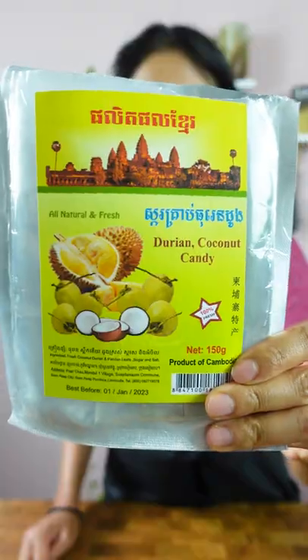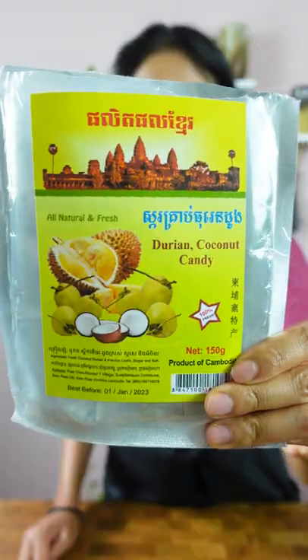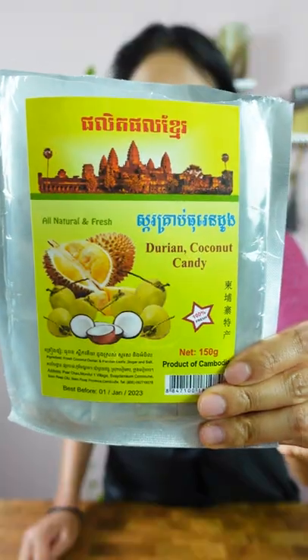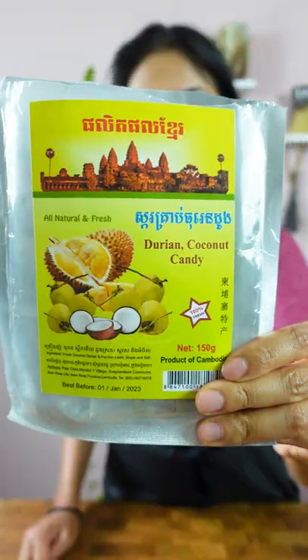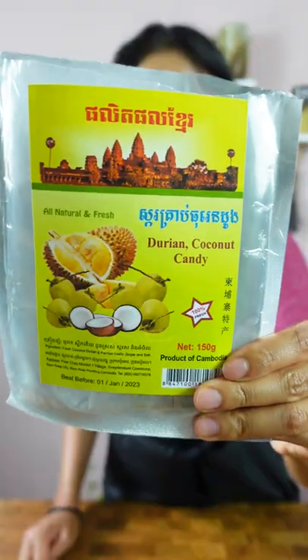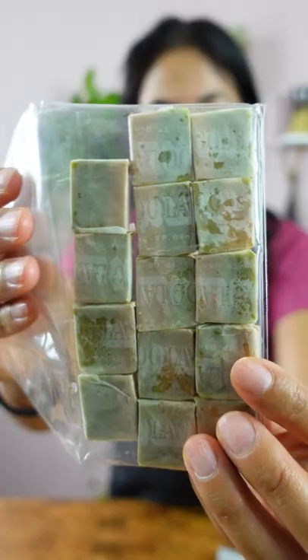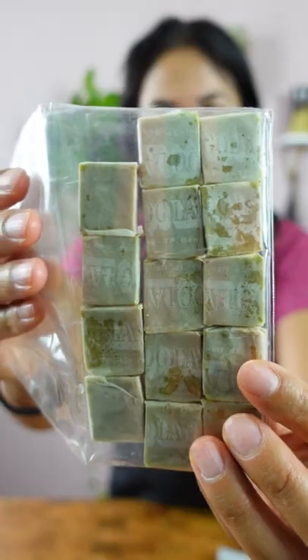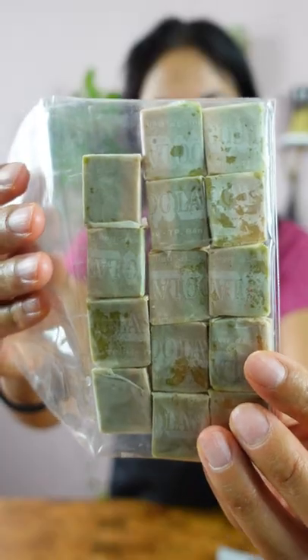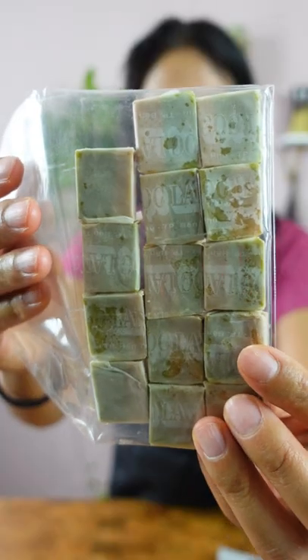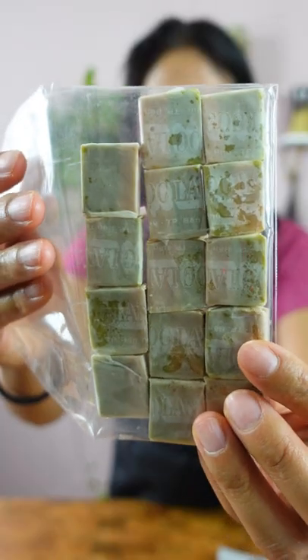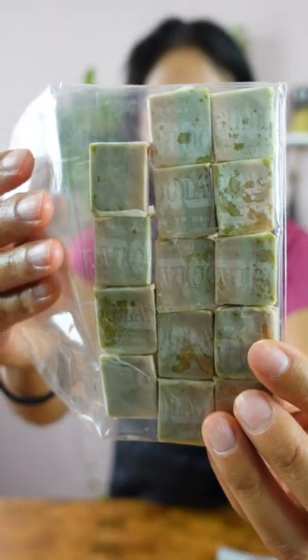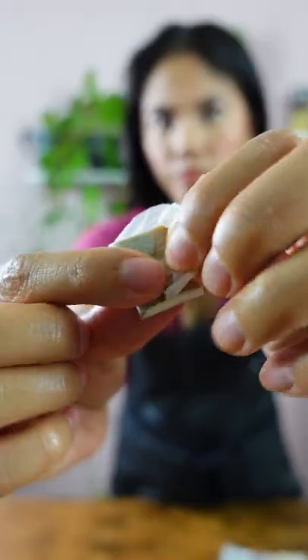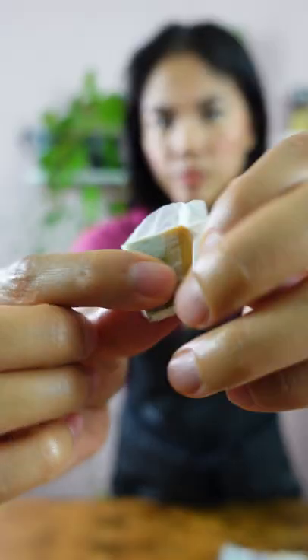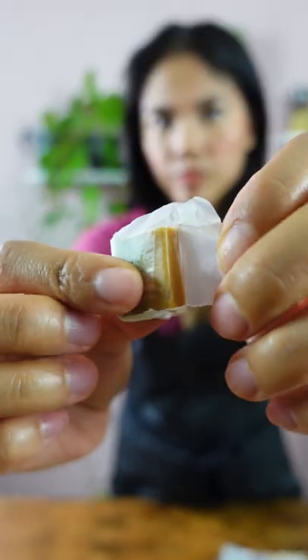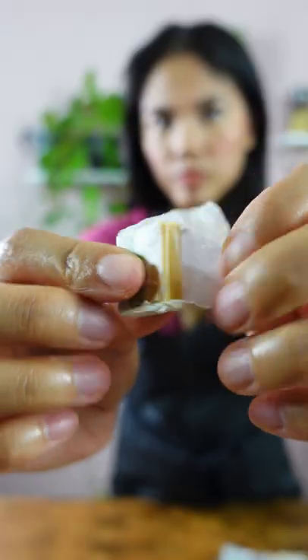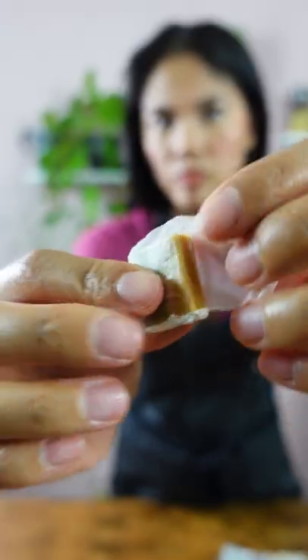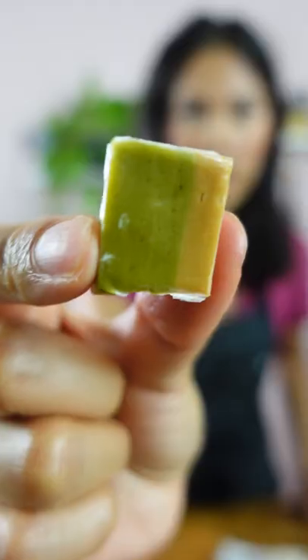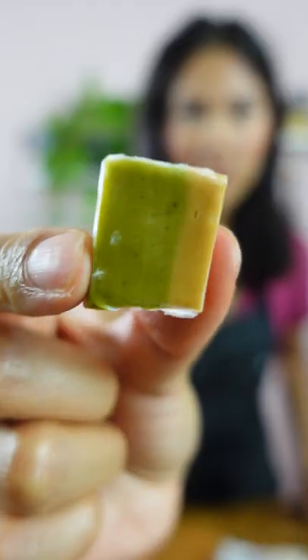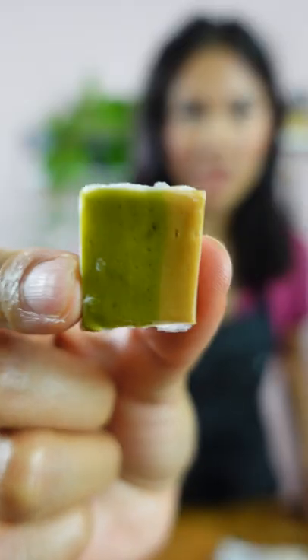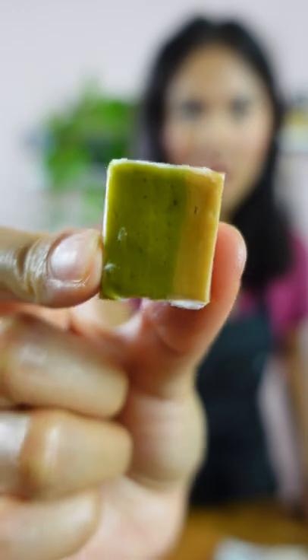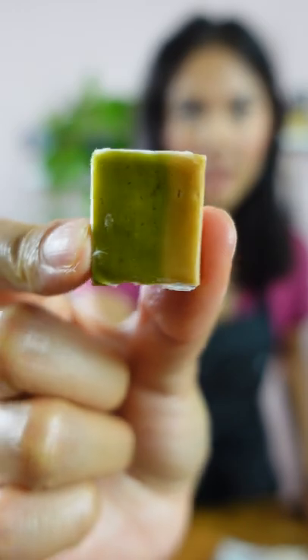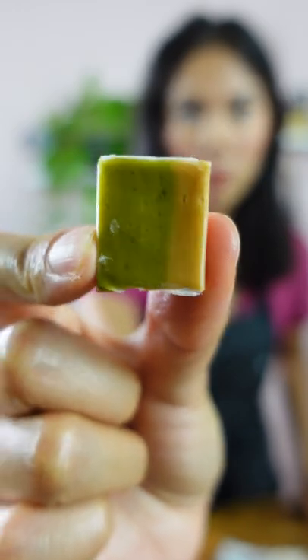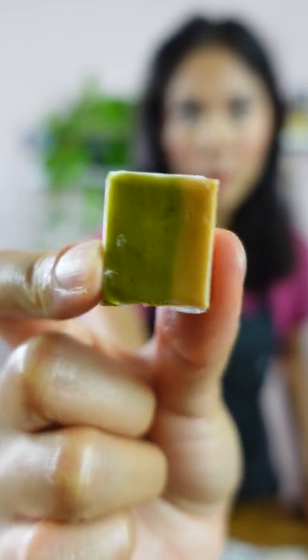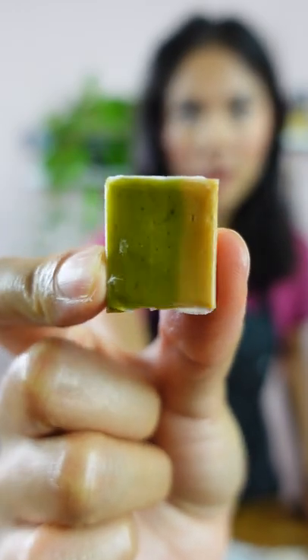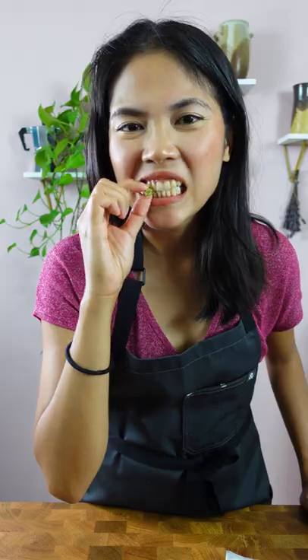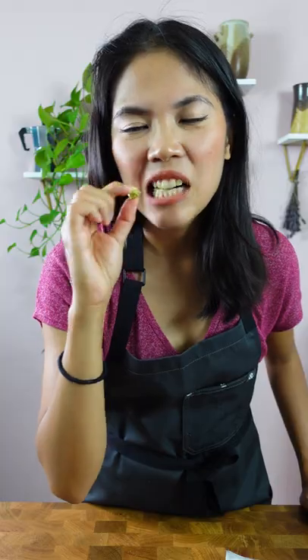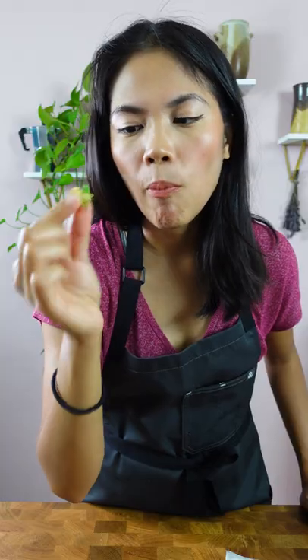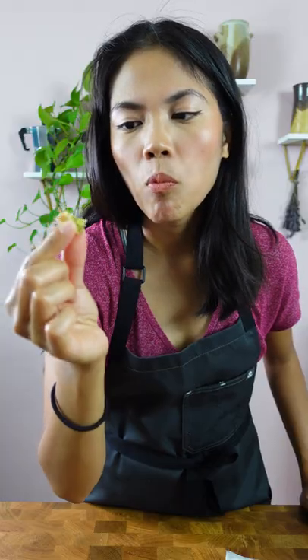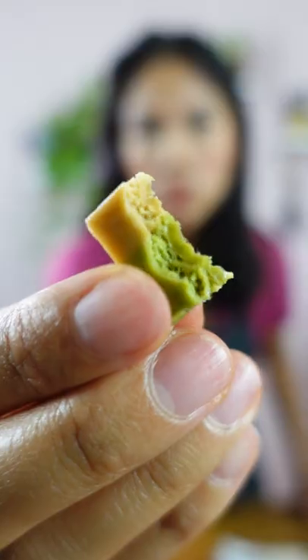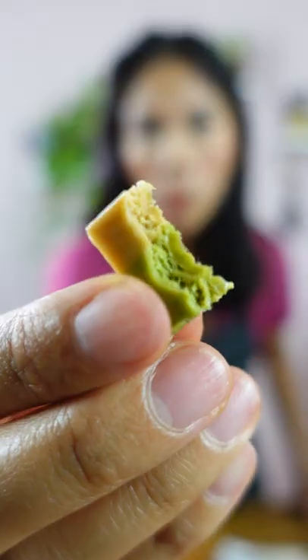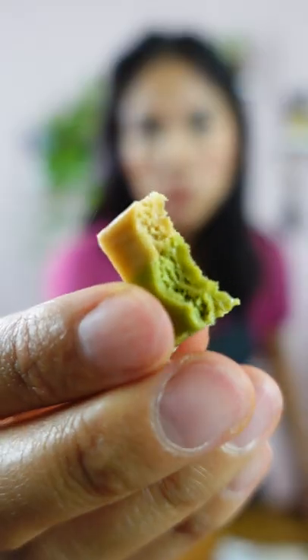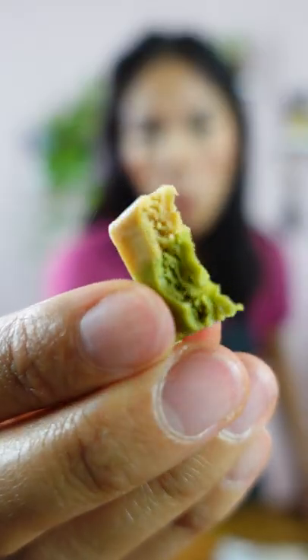This is a durian and coconut candy. I'm getting a lot more coconut than durian. It's essentially like a coconut flavored white rabbit.